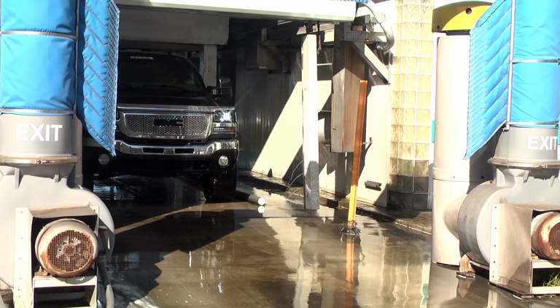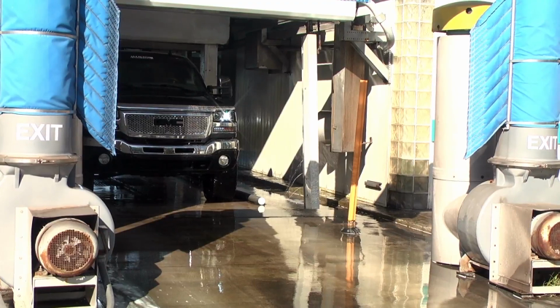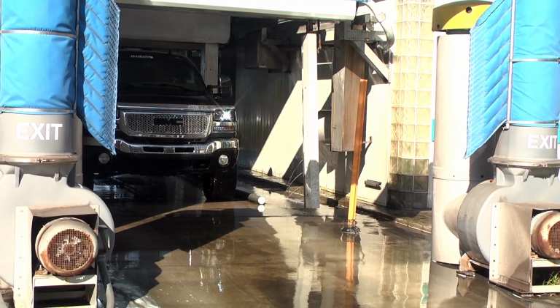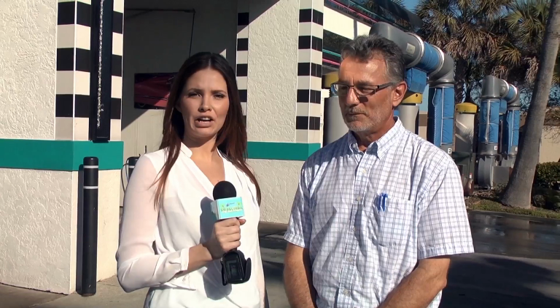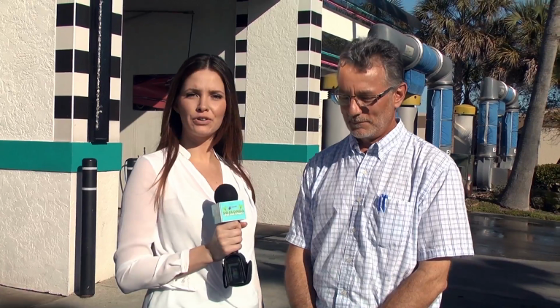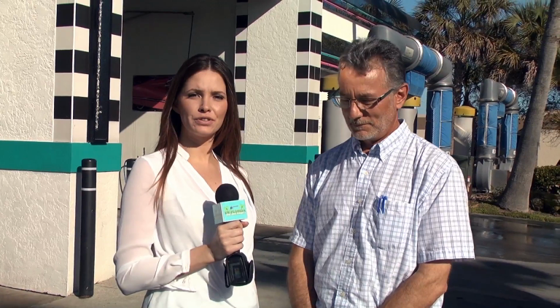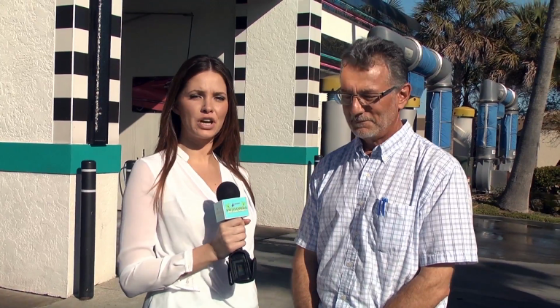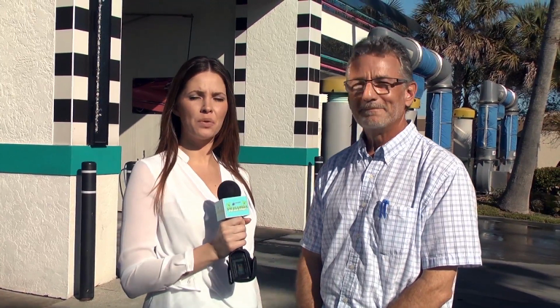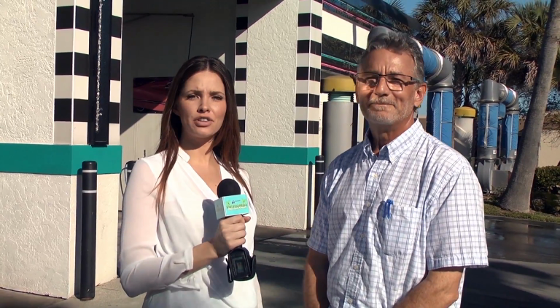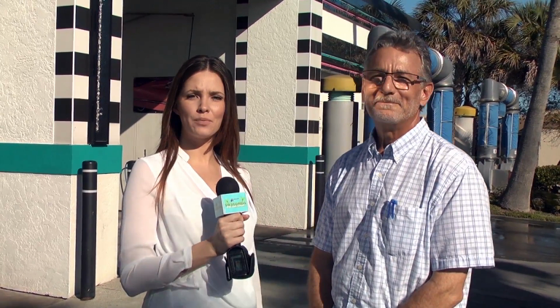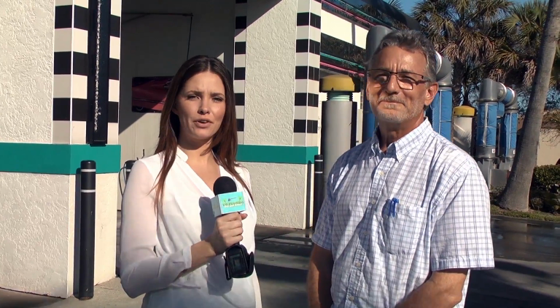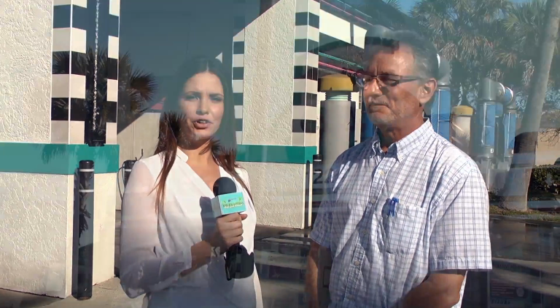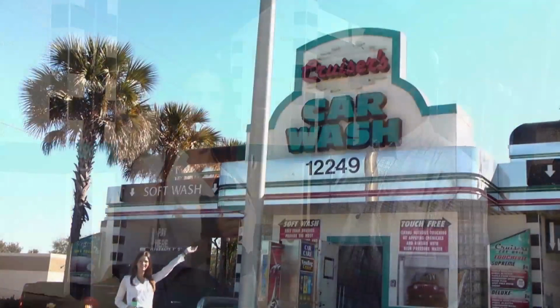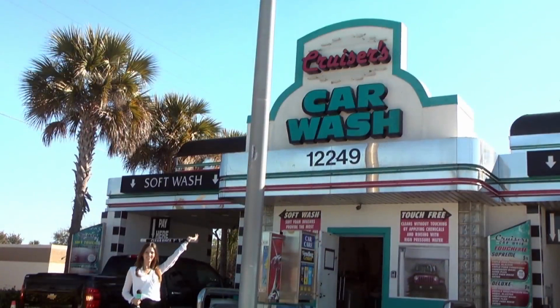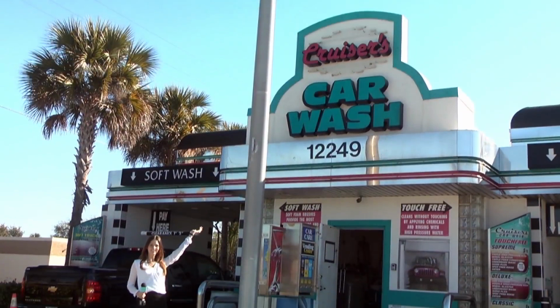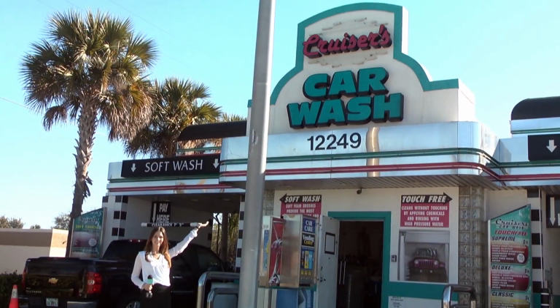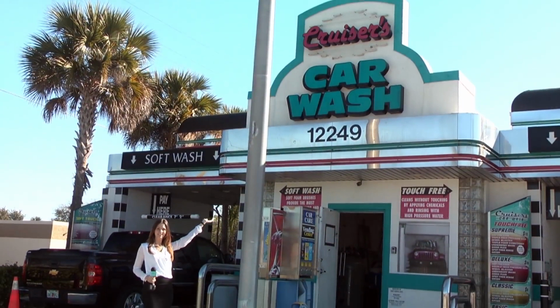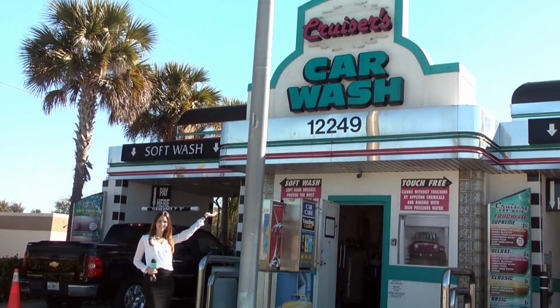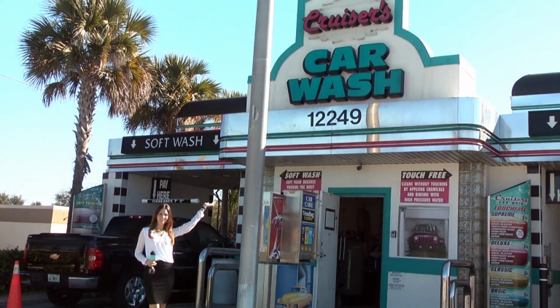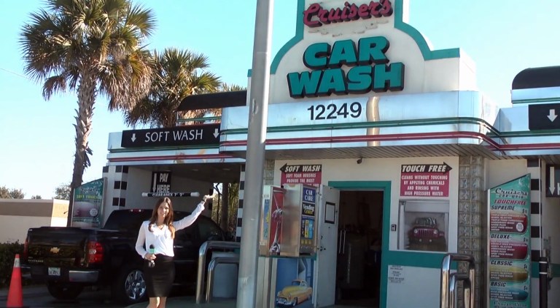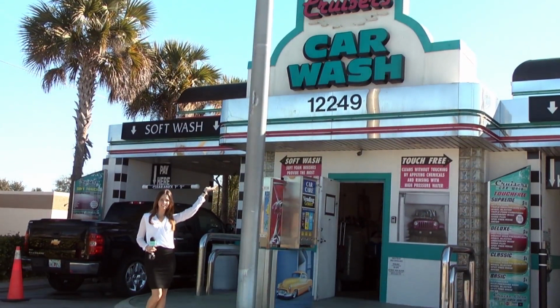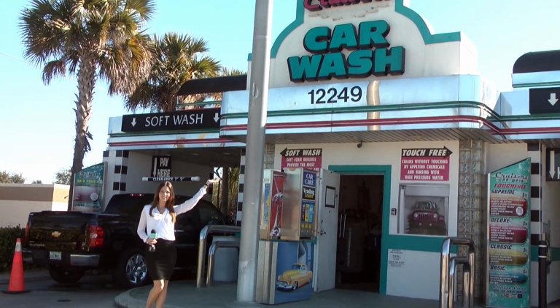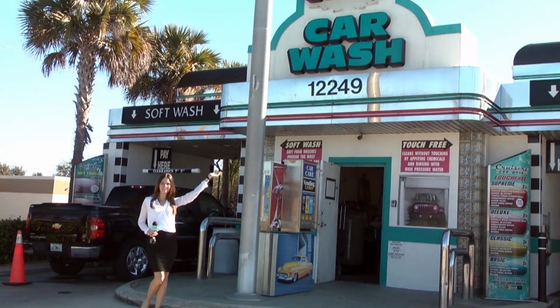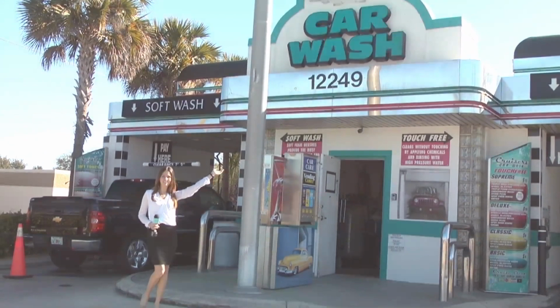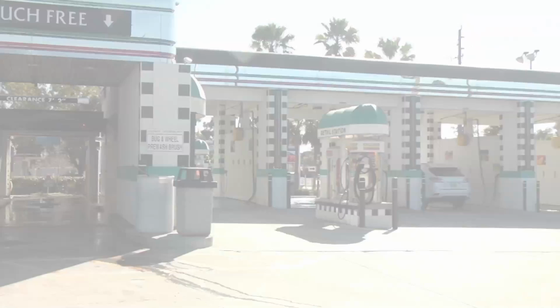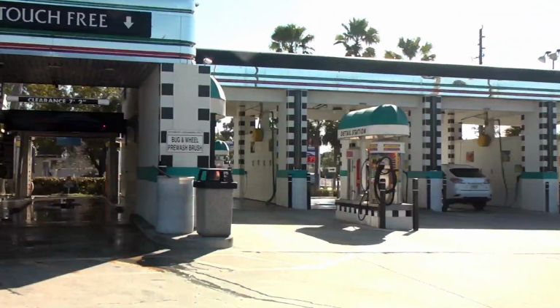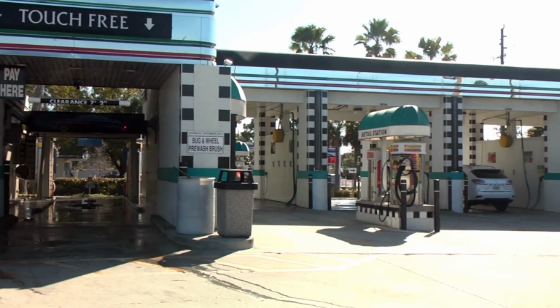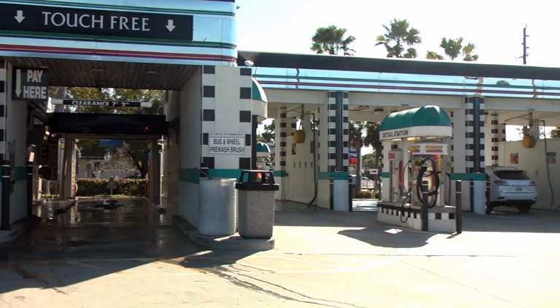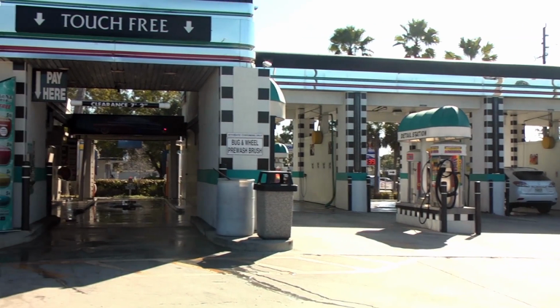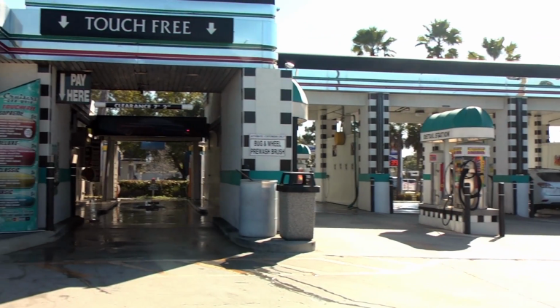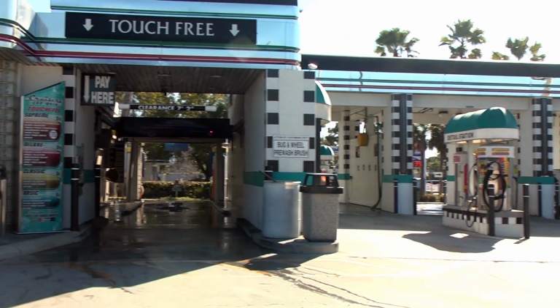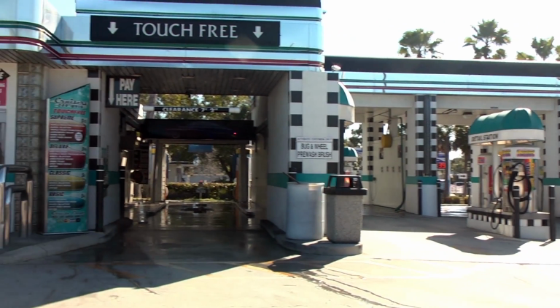Here today at Cruiser's Car Wash, I'm with owner Mike. So tell me, what makes your car wash special, better than the others?